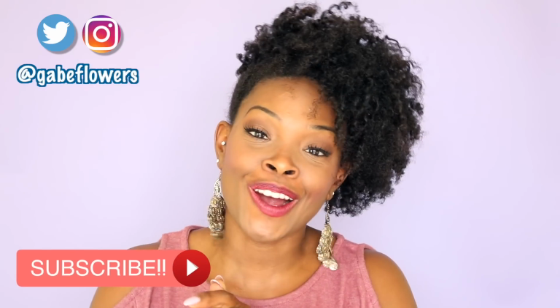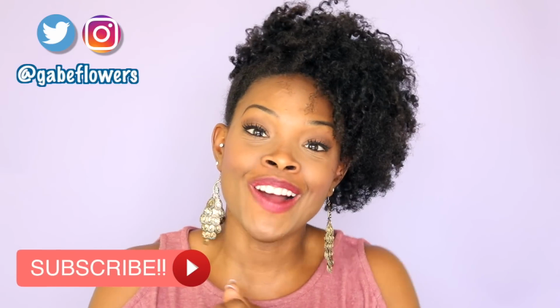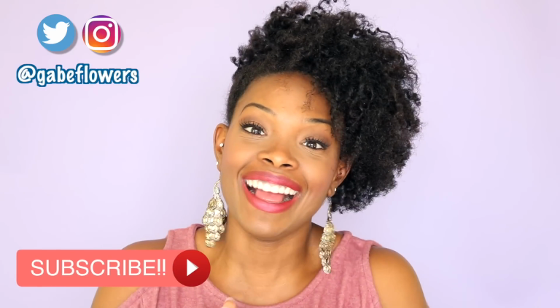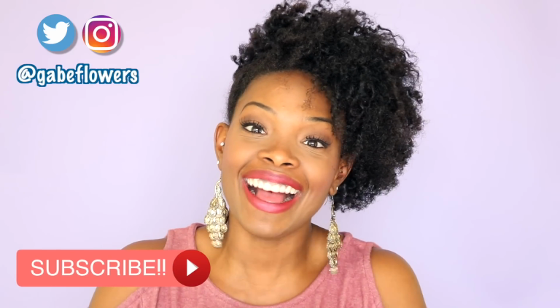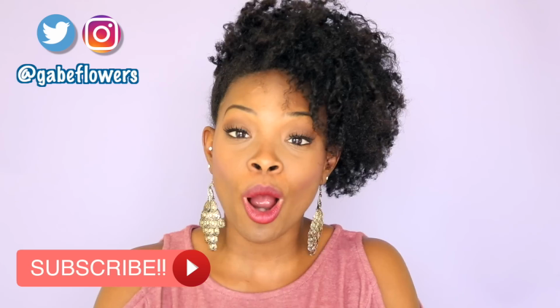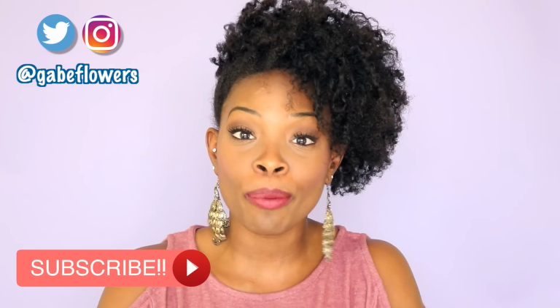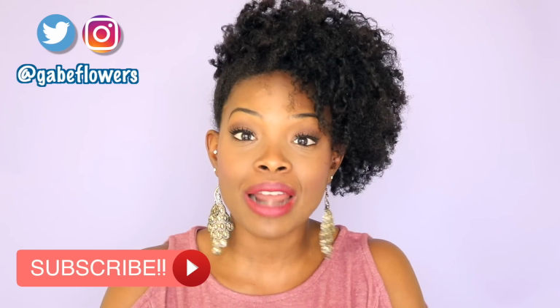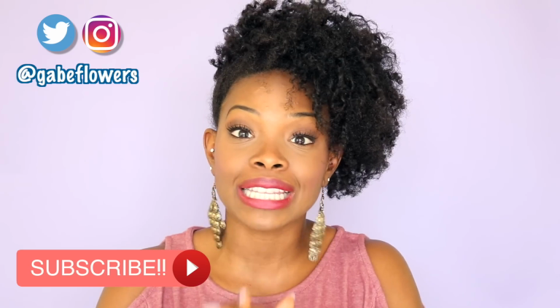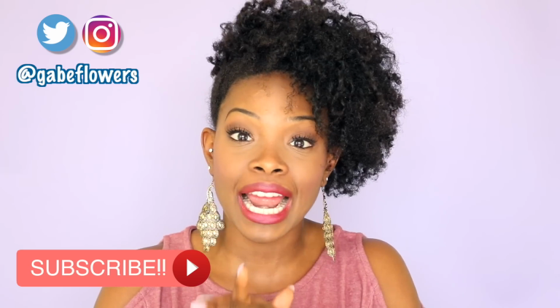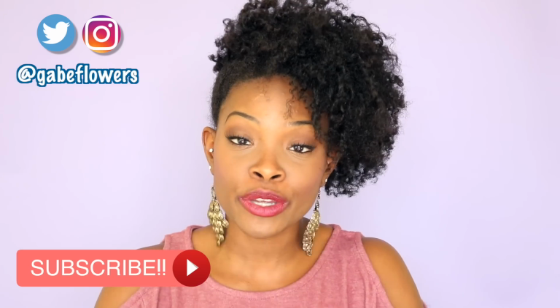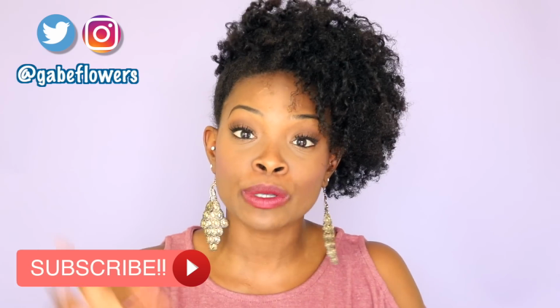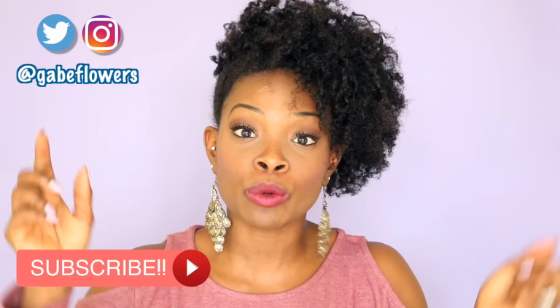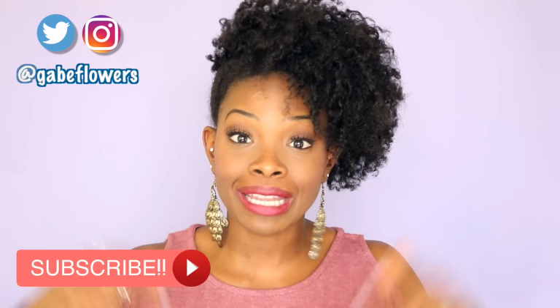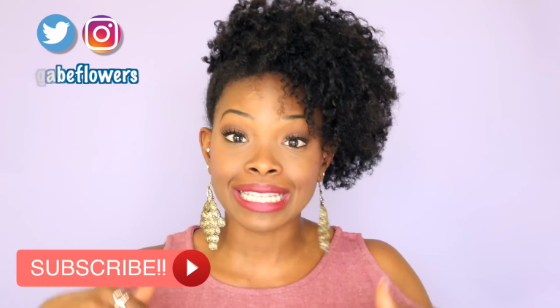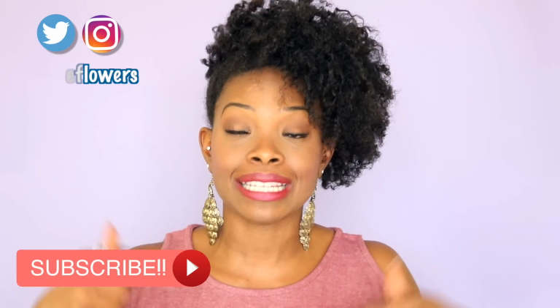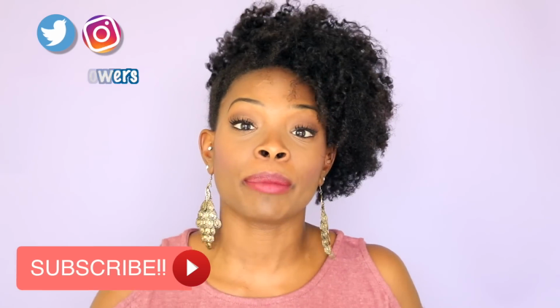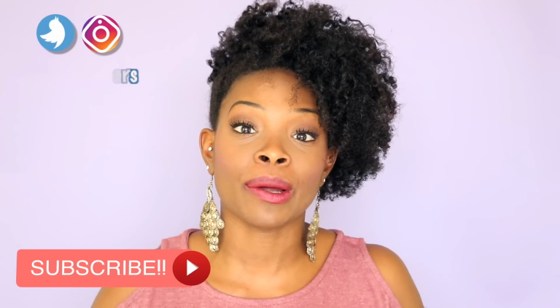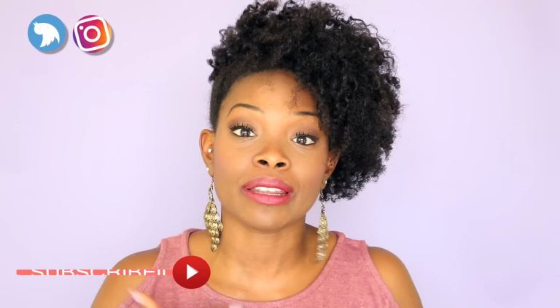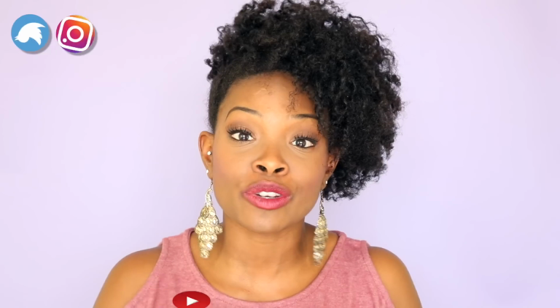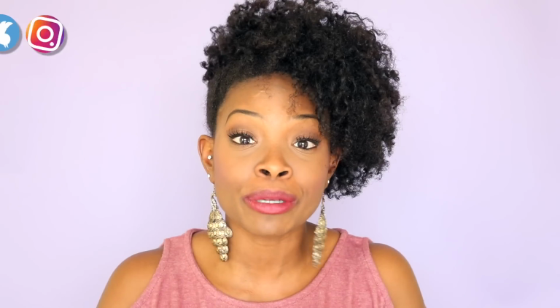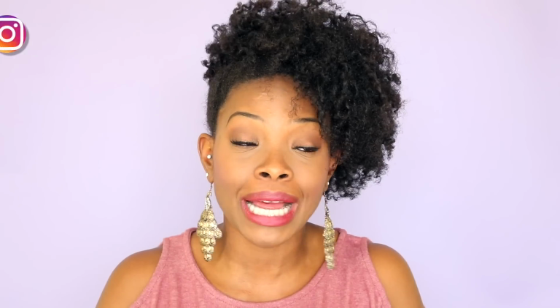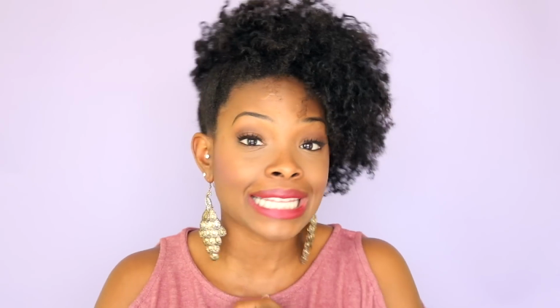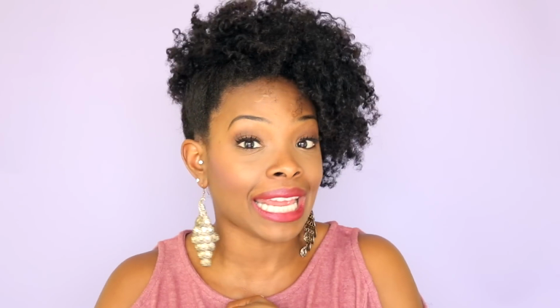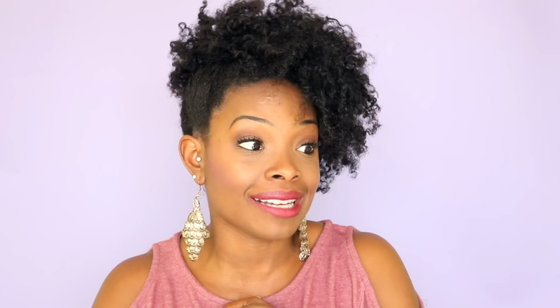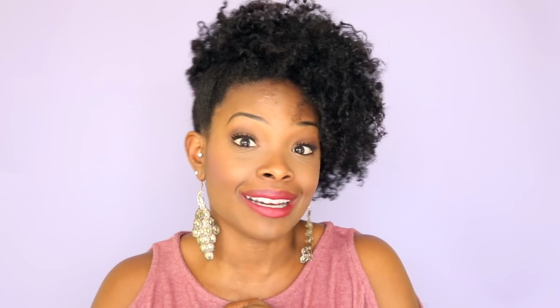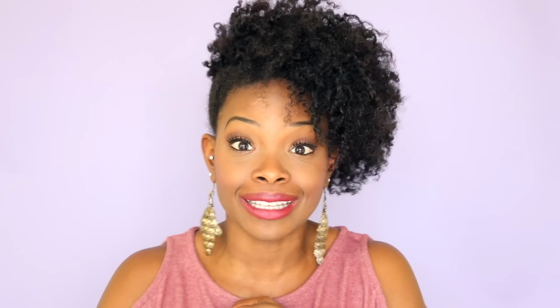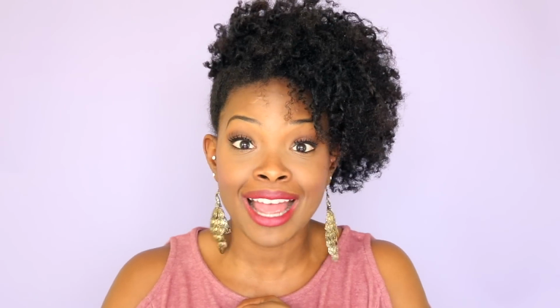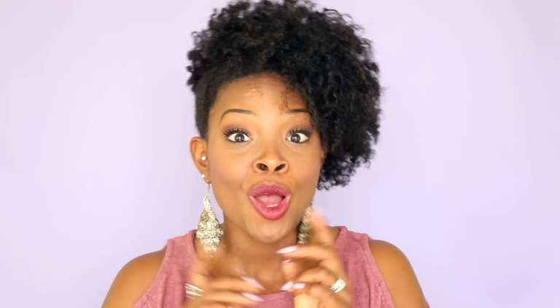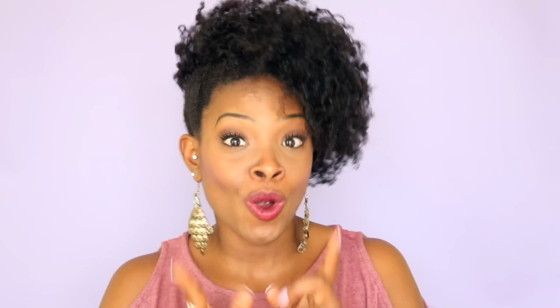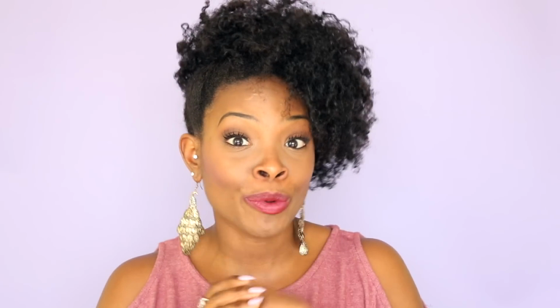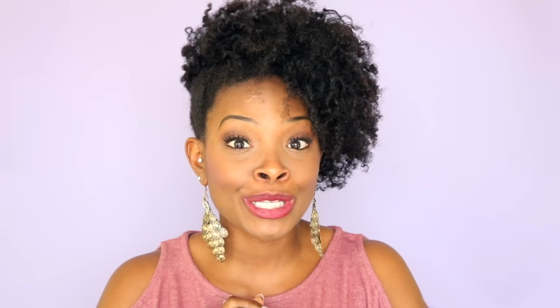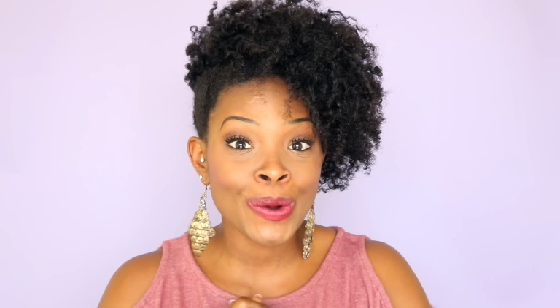All the products that I use will be listed down below in the description box, and yeah, hope you enjoy.